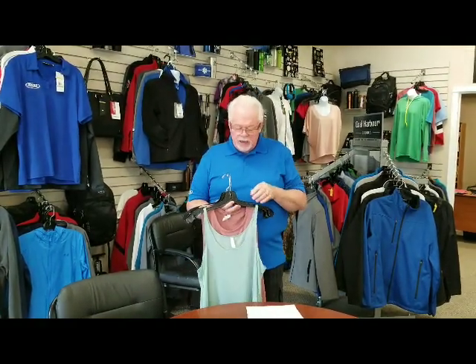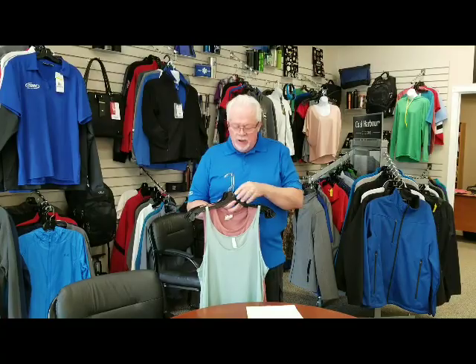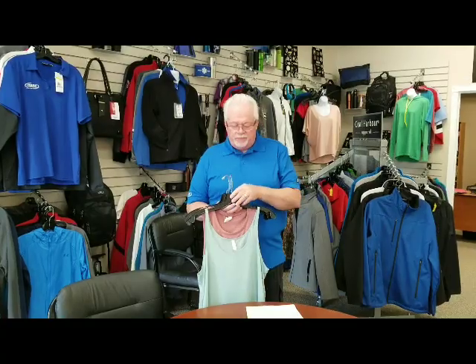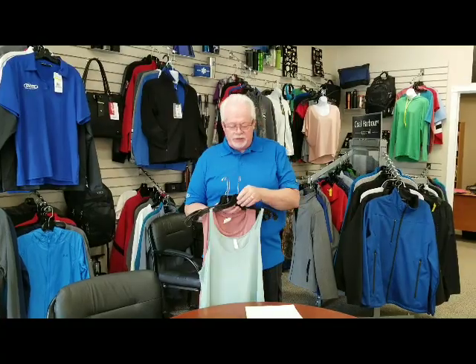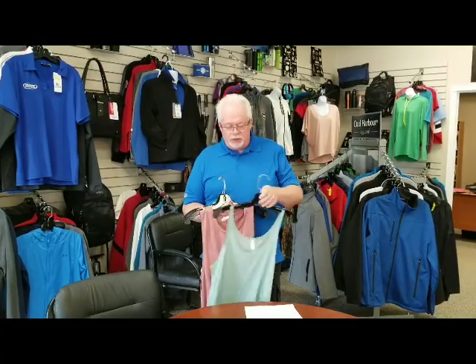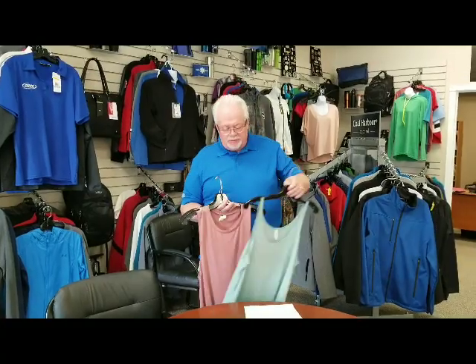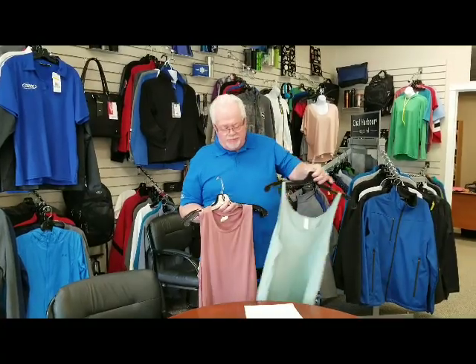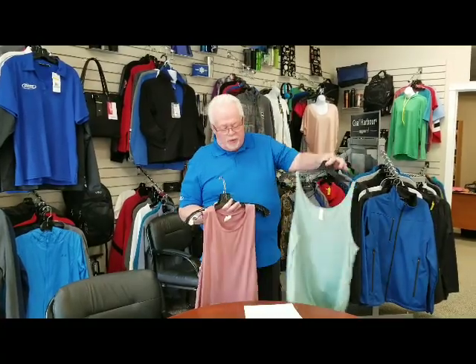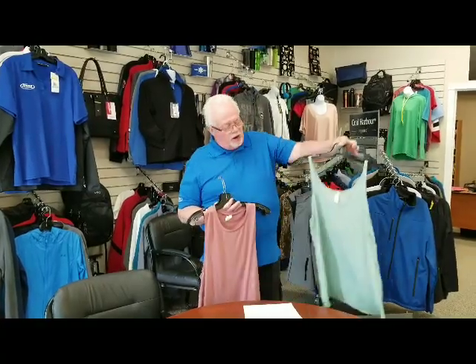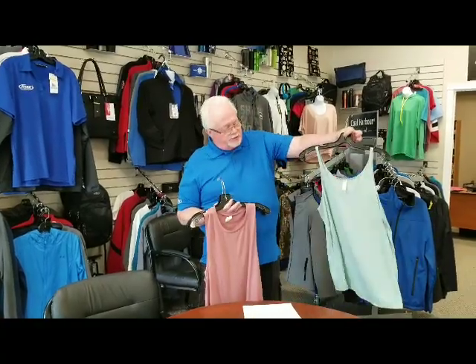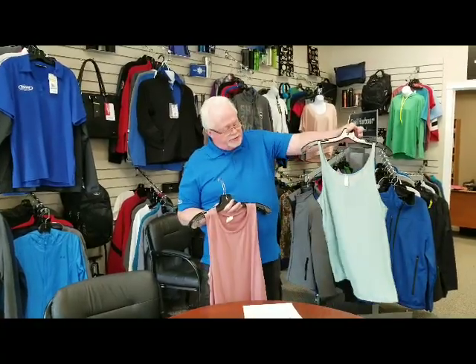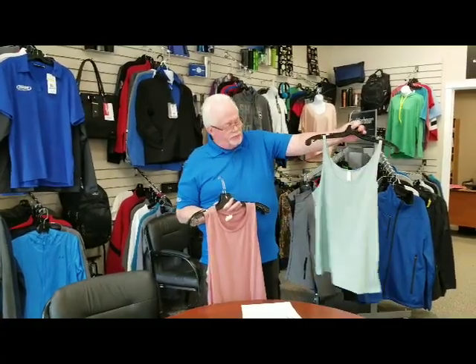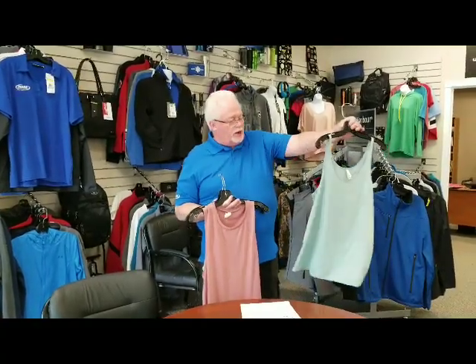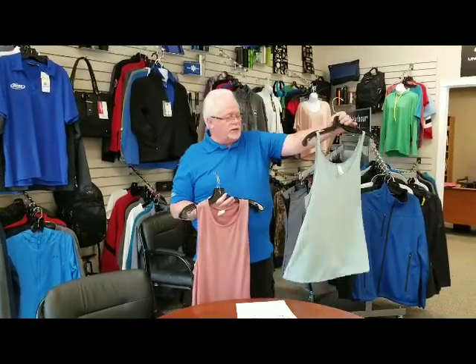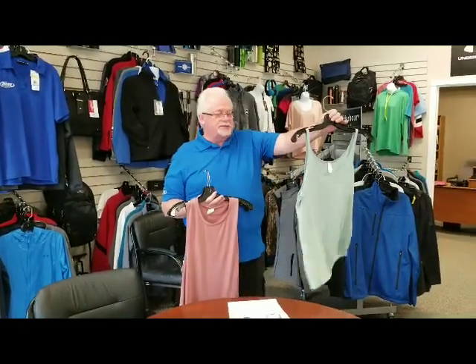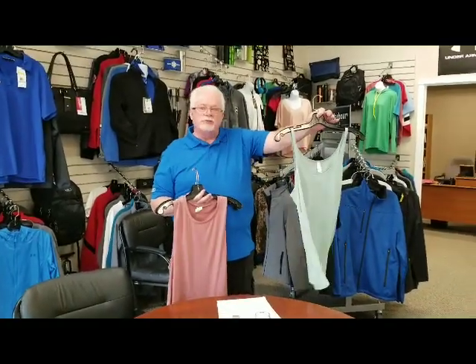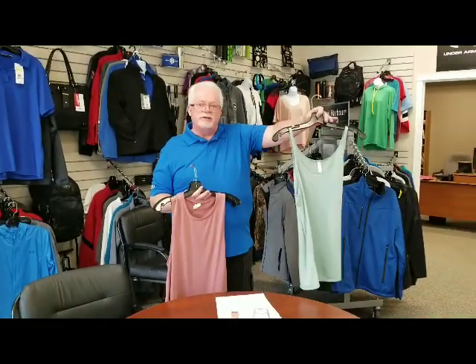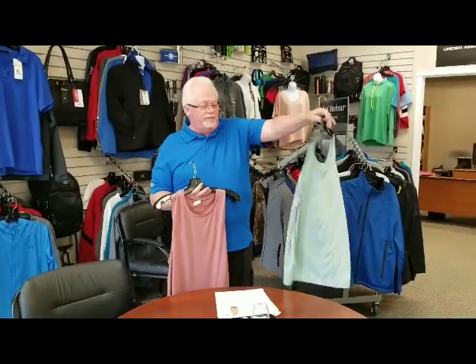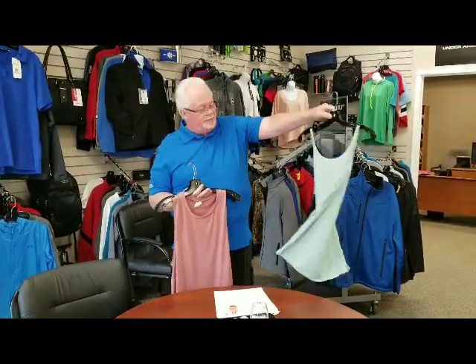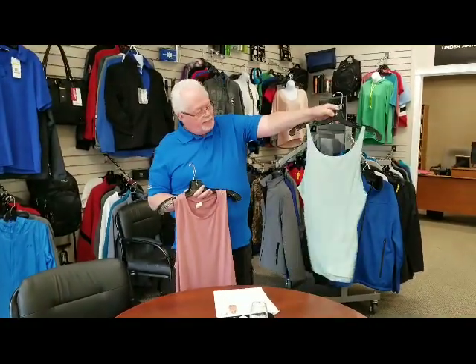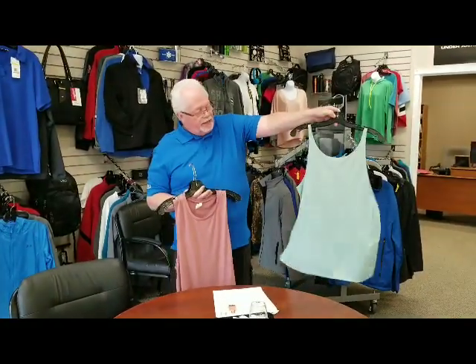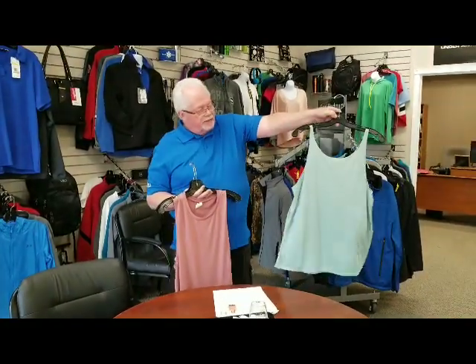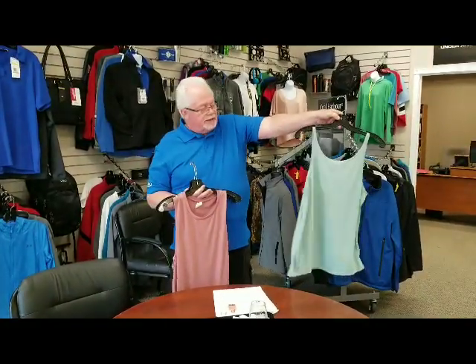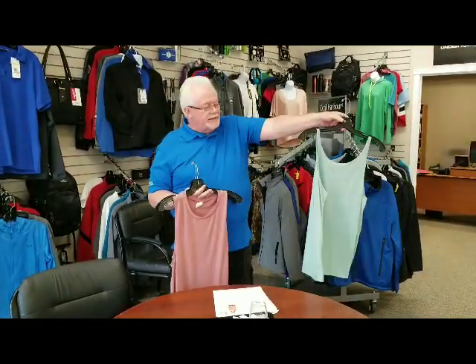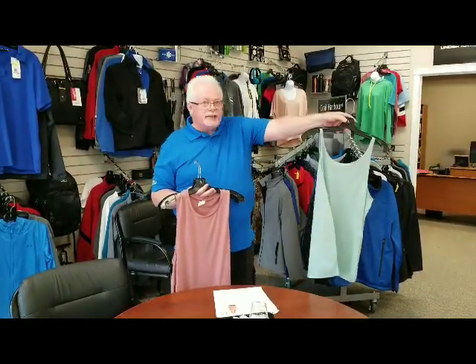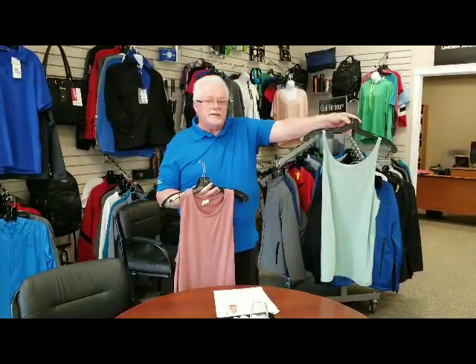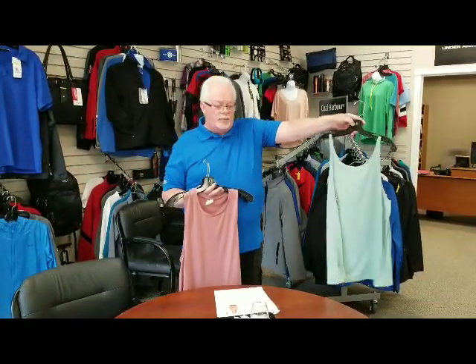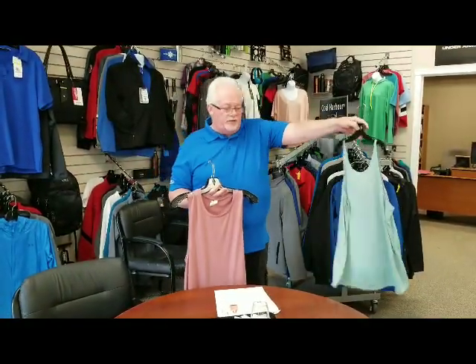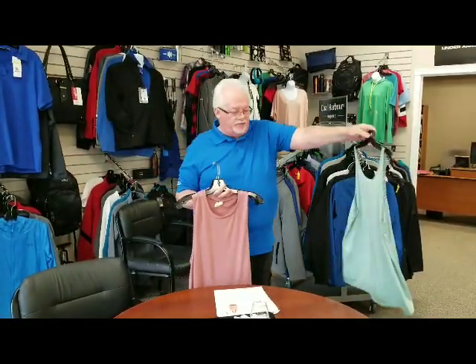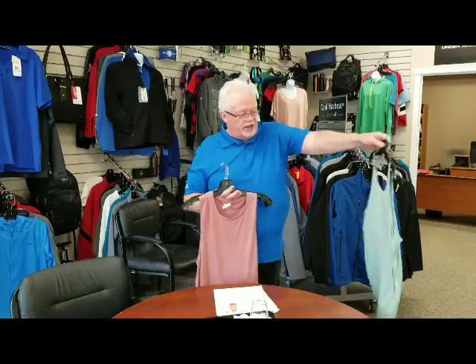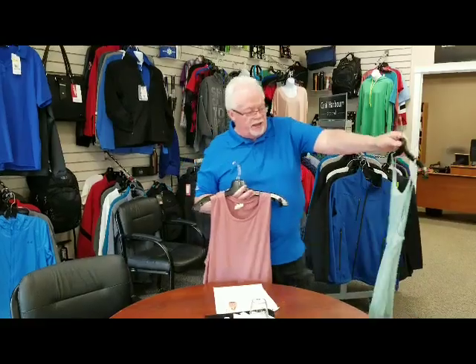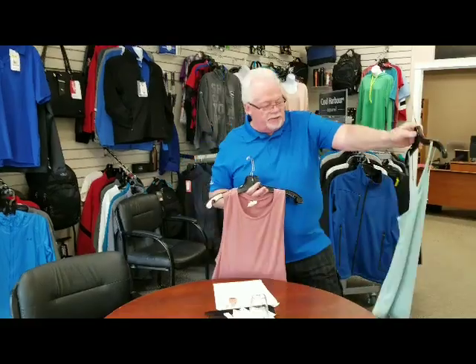The first one comes in four colors. We call it a slouchy fit — really nice and comfy for the gals.